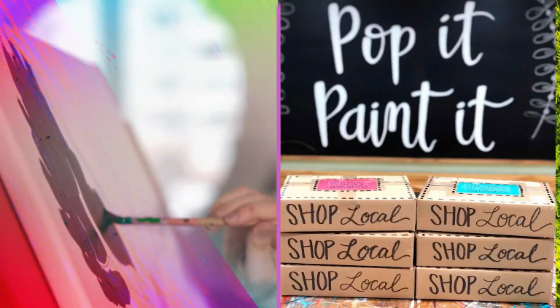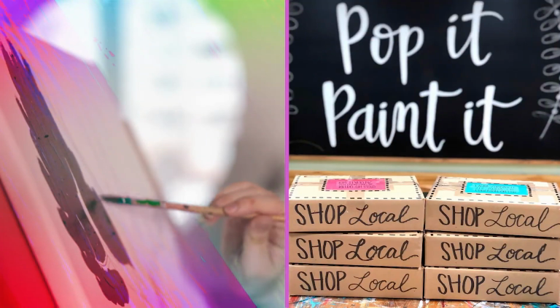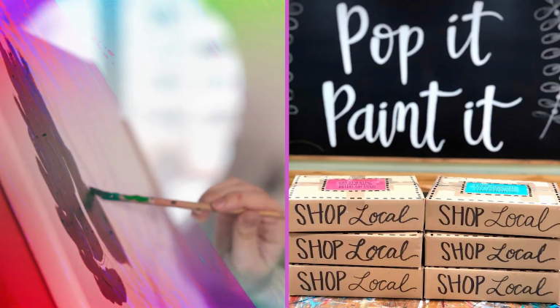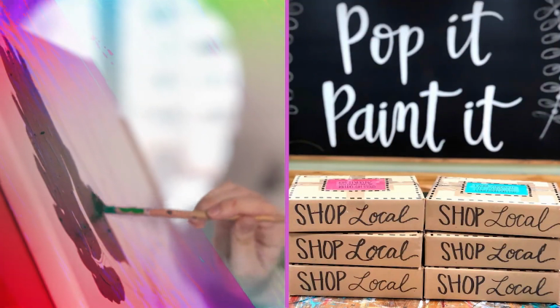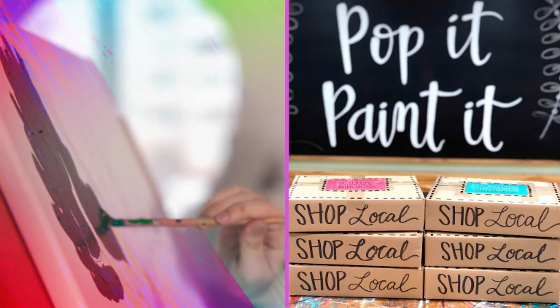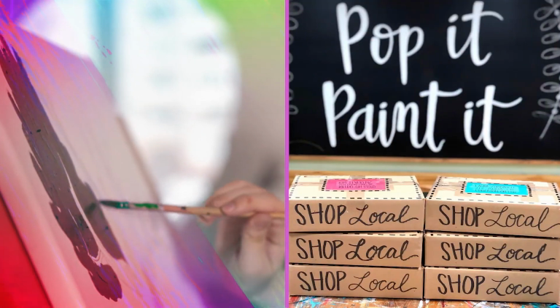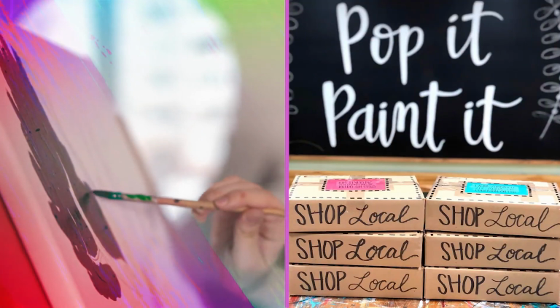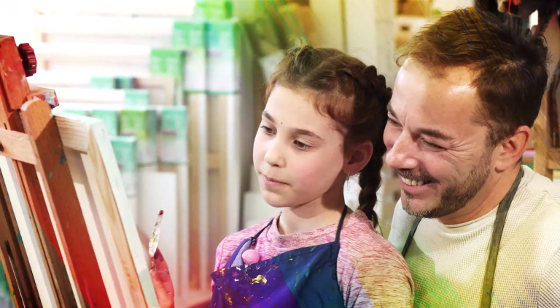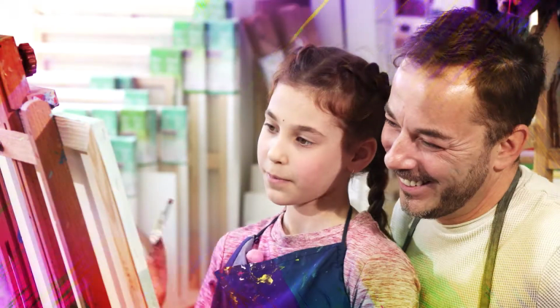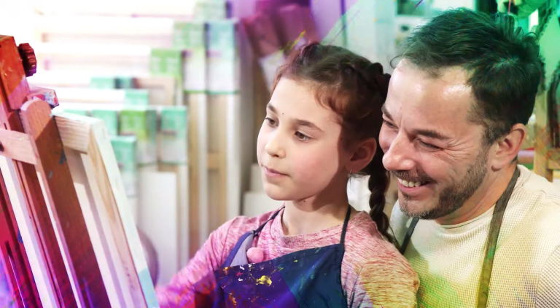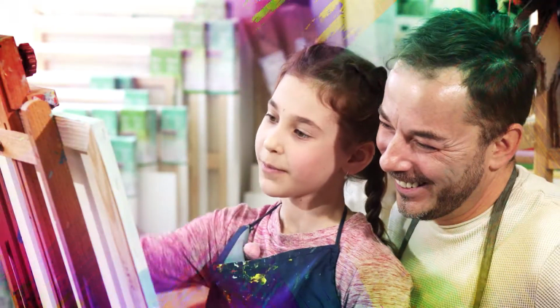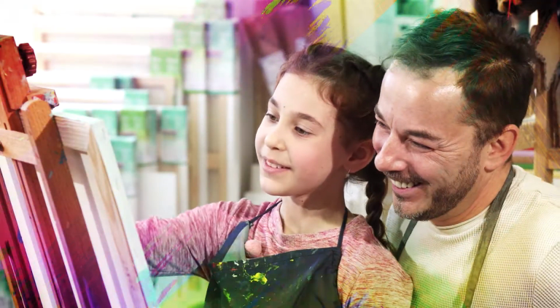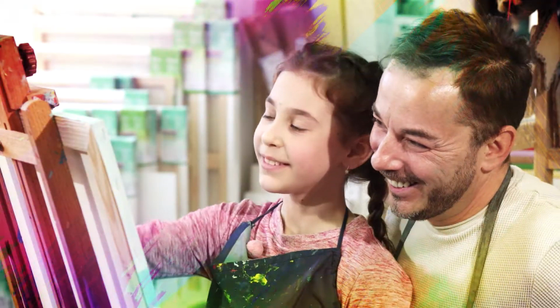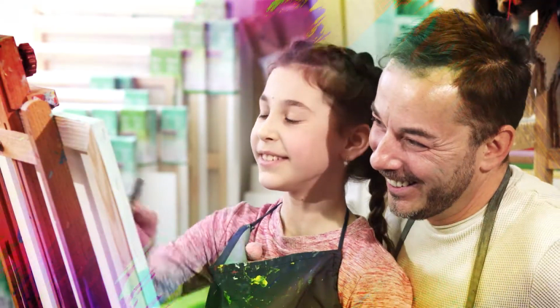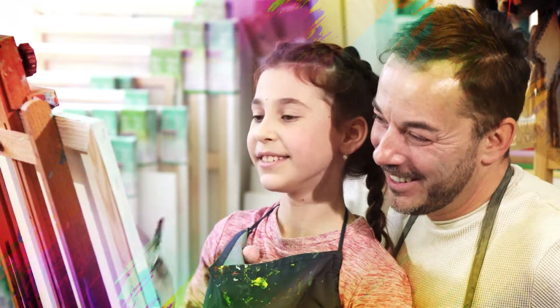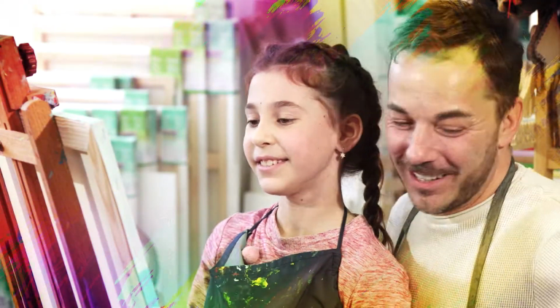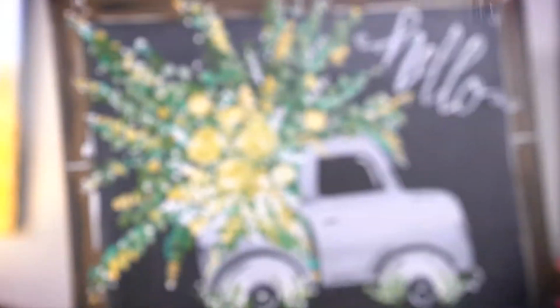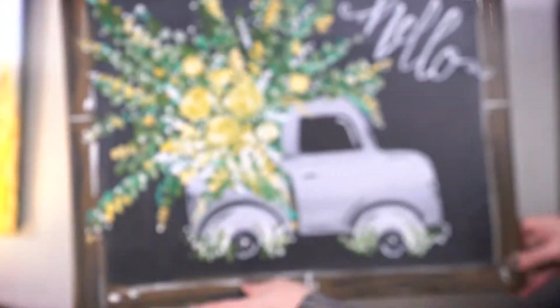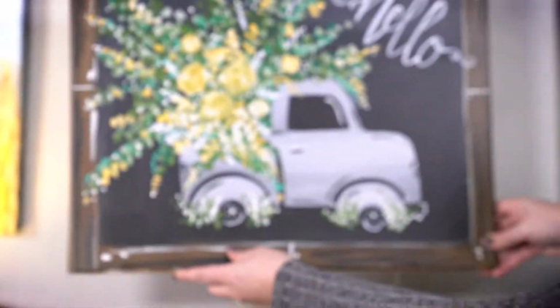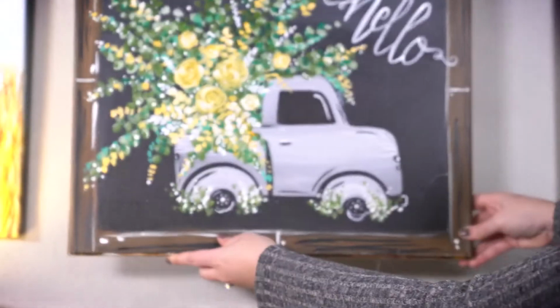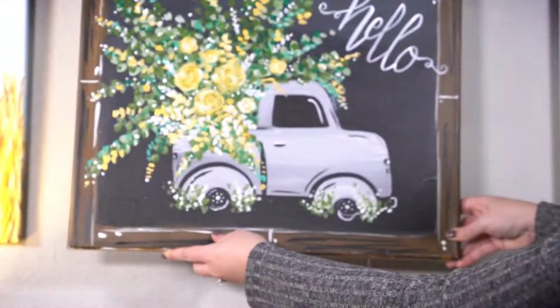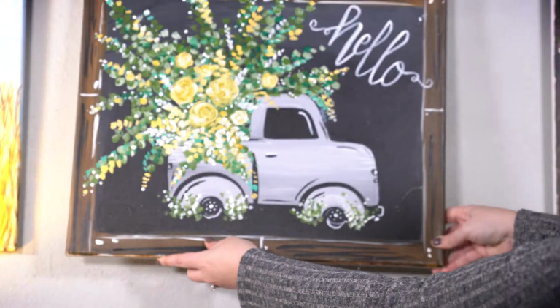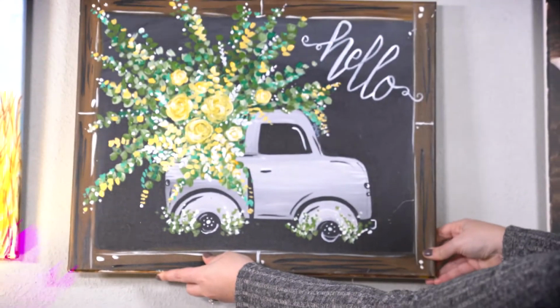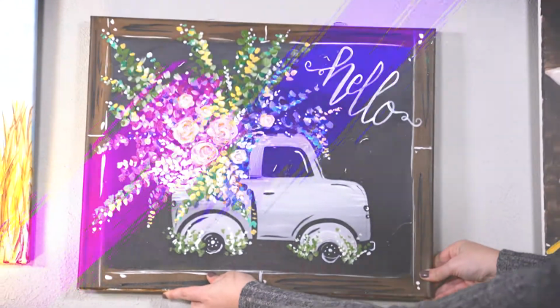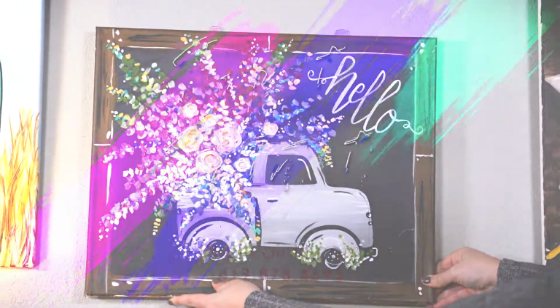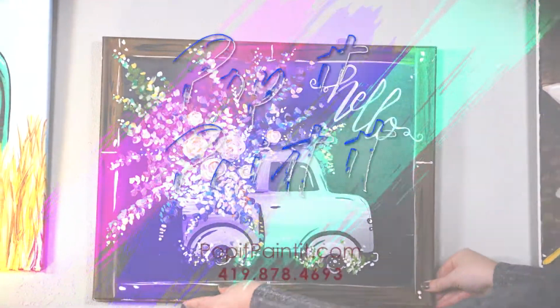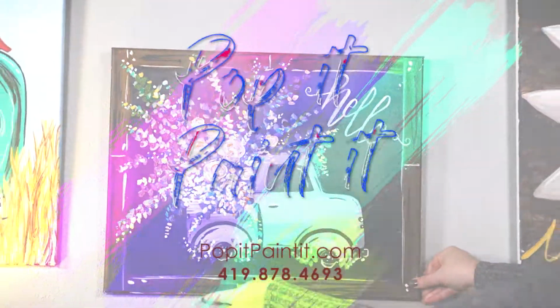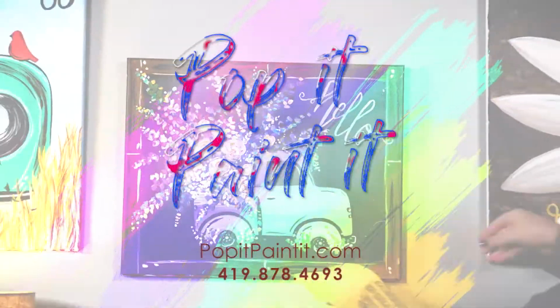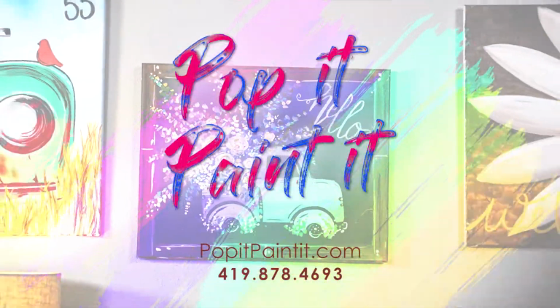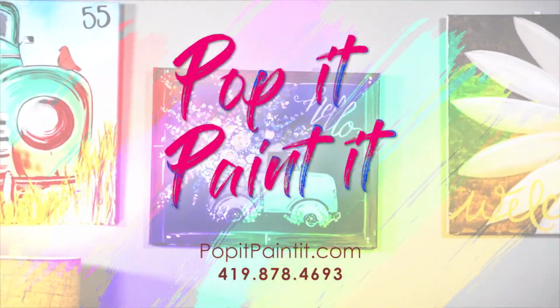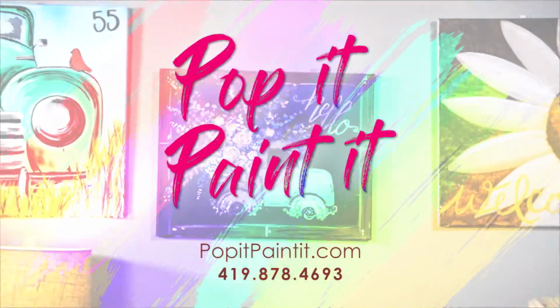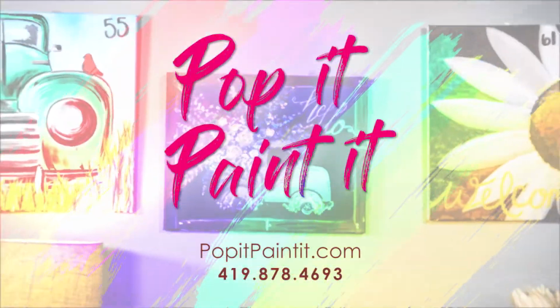Purchase multiple kits and keep your family members busy too. Order today at popitpaintit.com.